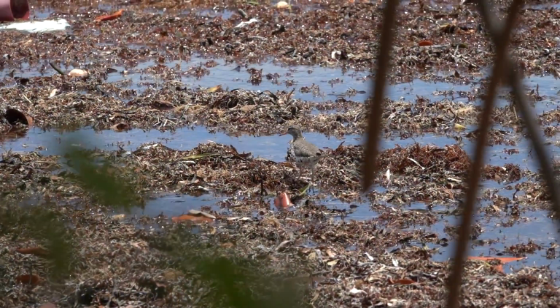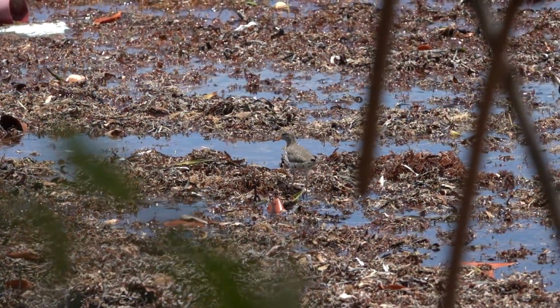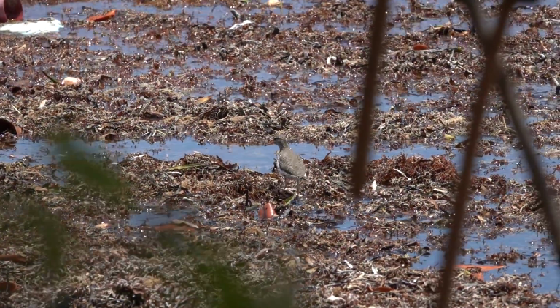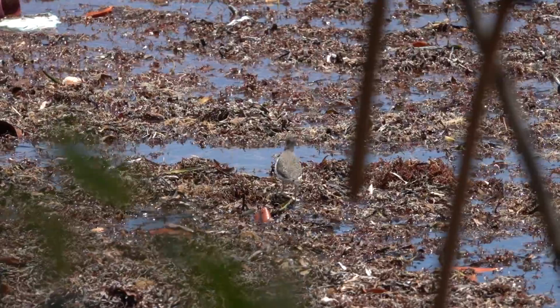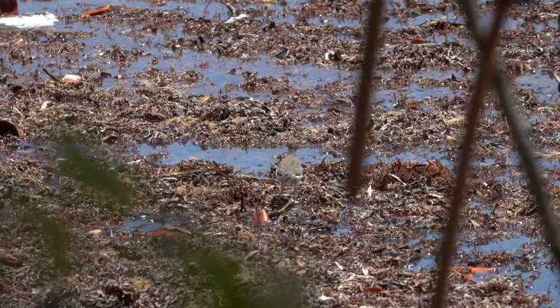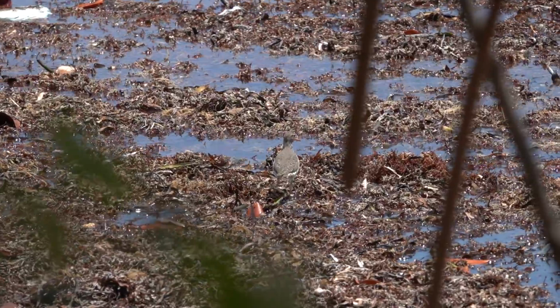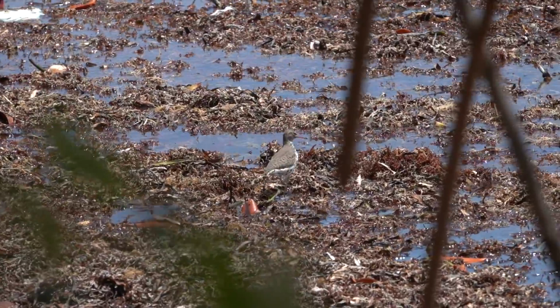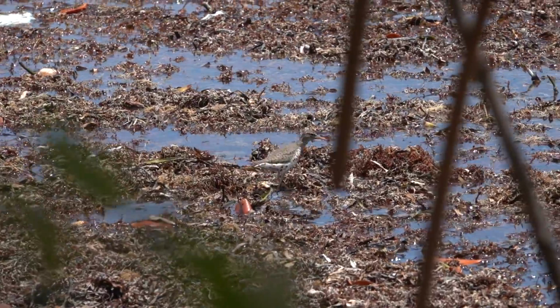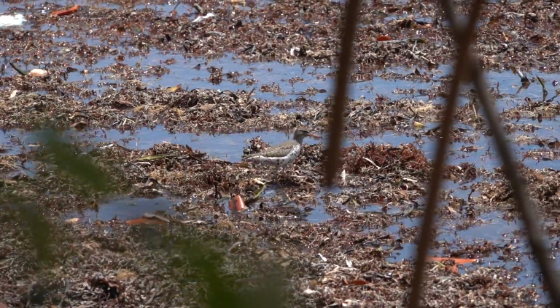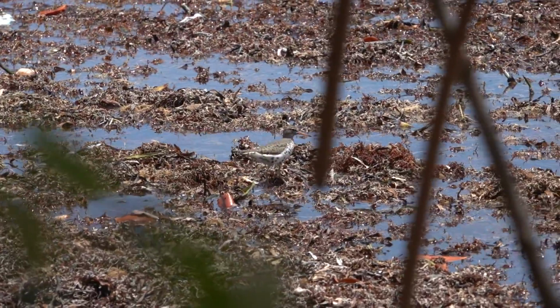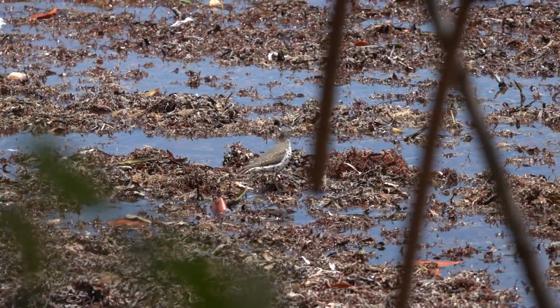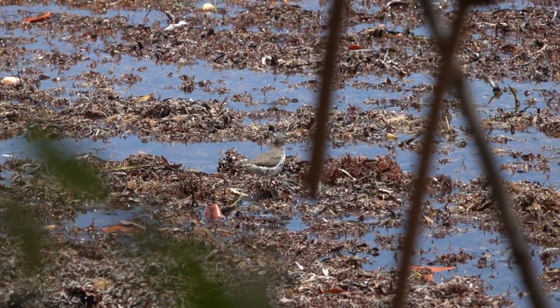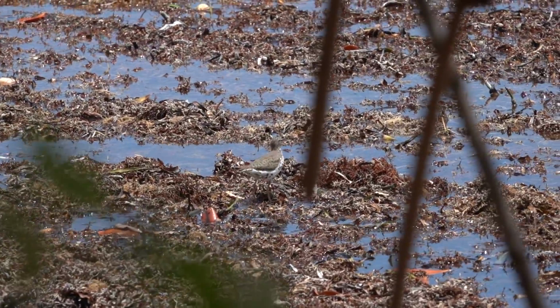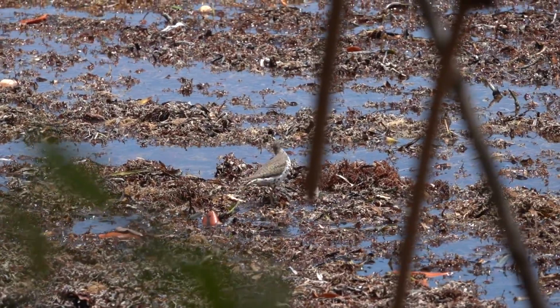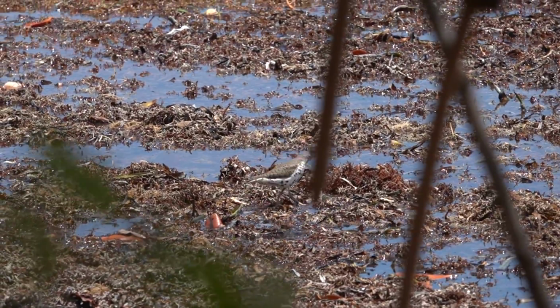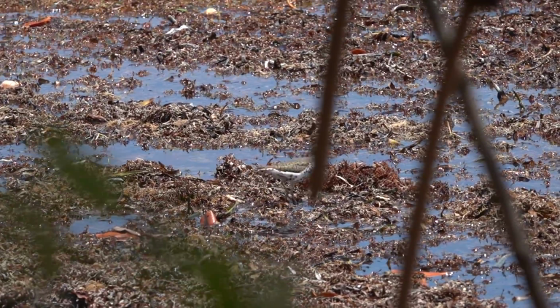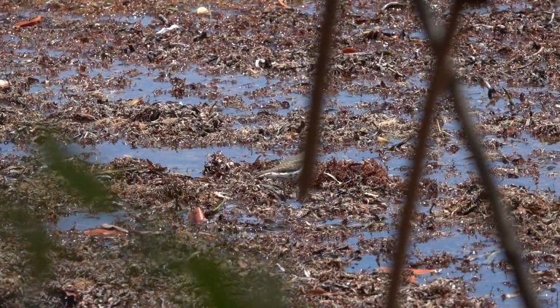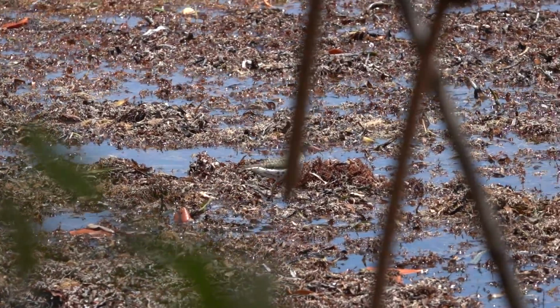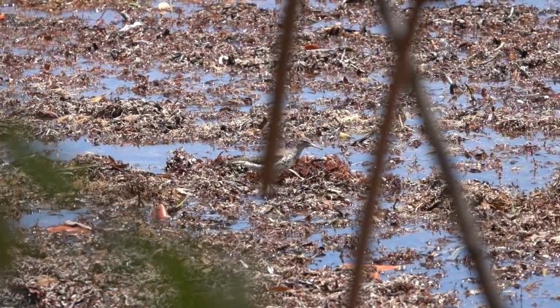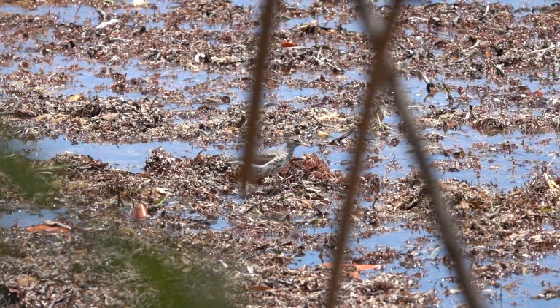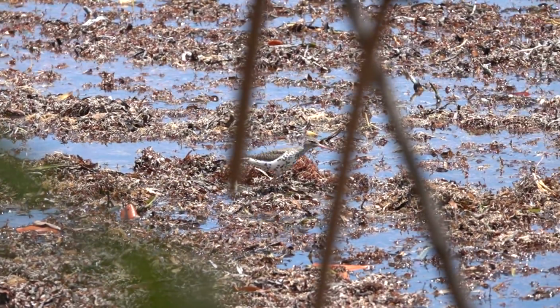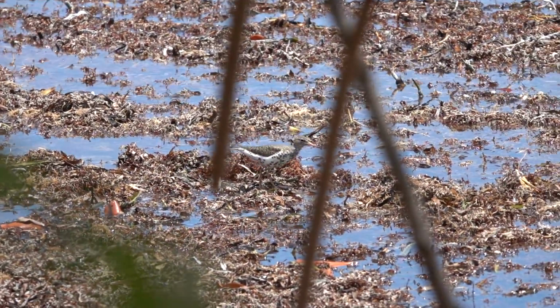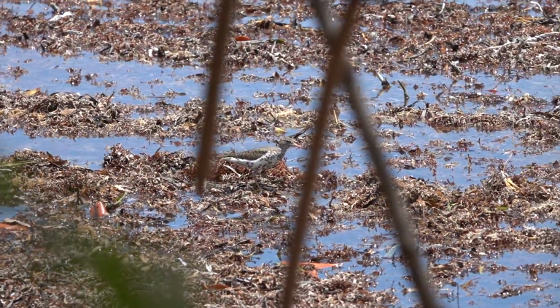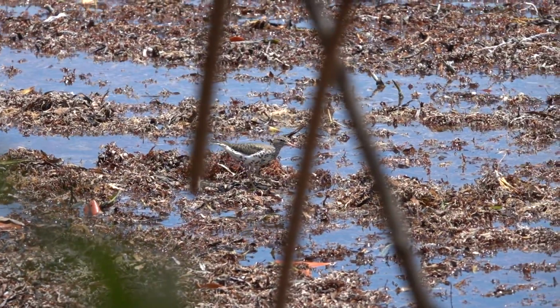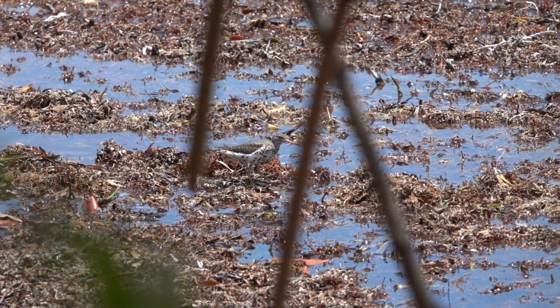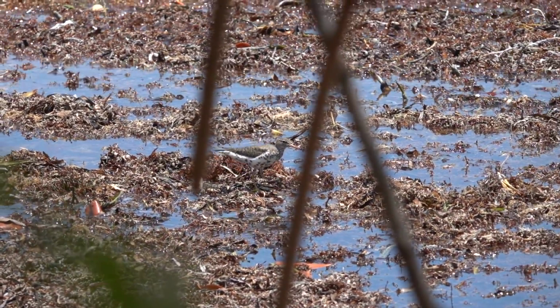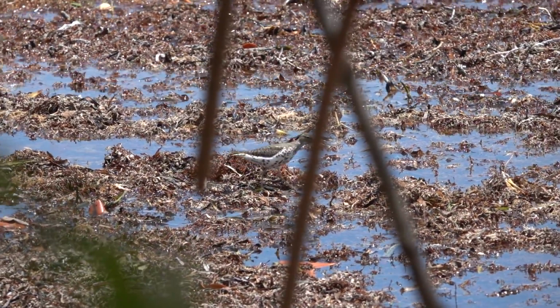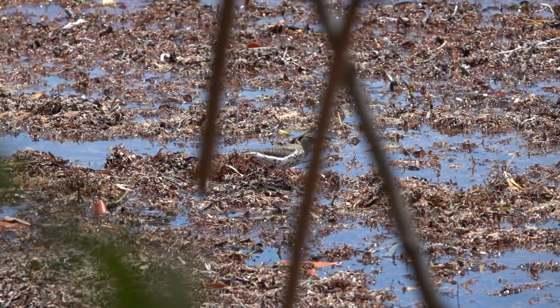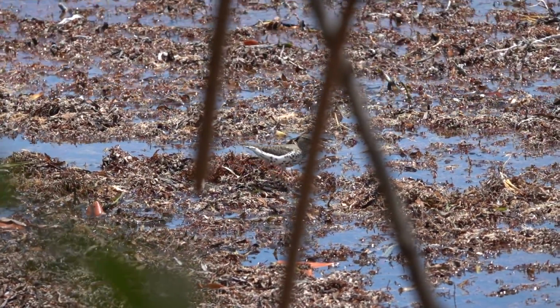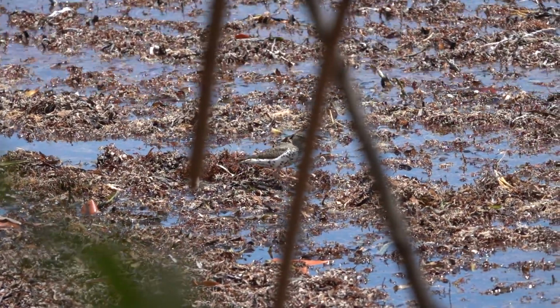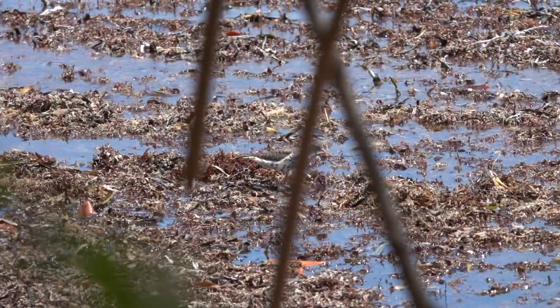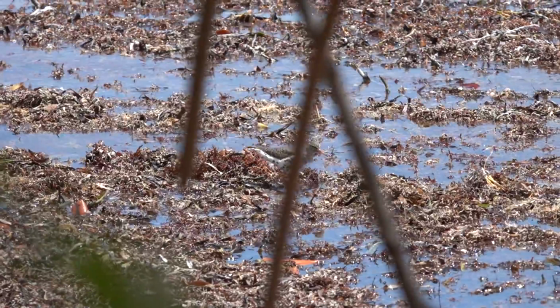These little birds love to eat, mate, and jam to awesome tunes when they walk. So let's keep them protected — keep jamming away, Spotted Sandpiper!